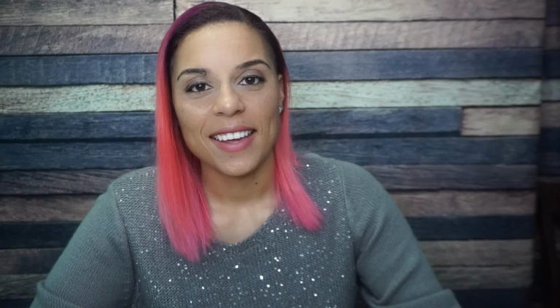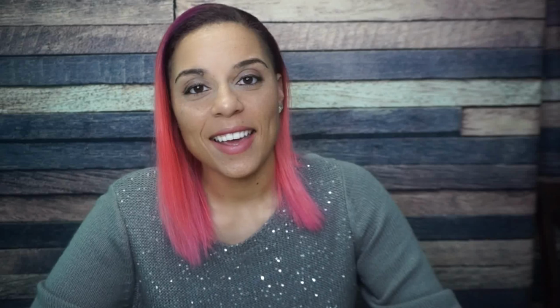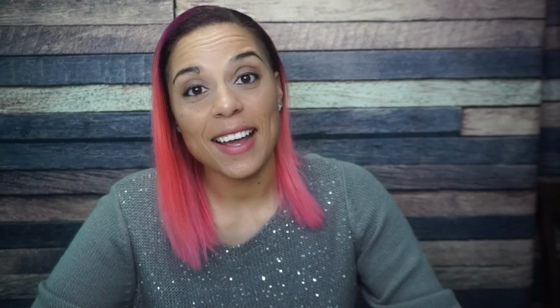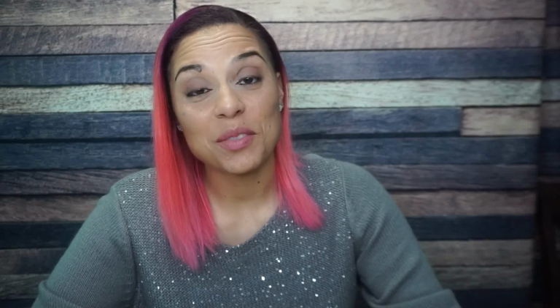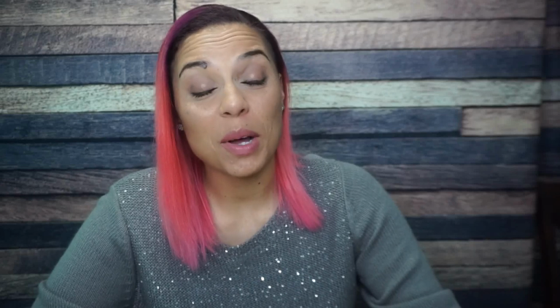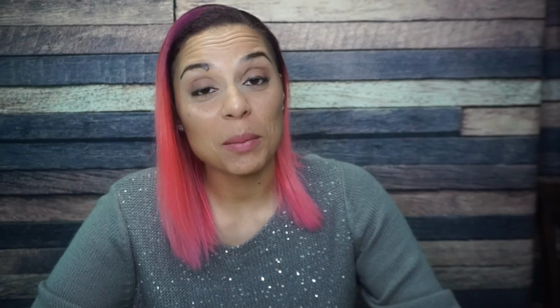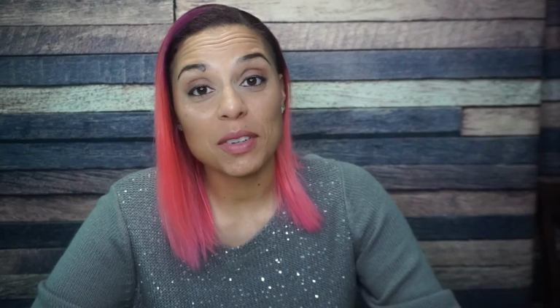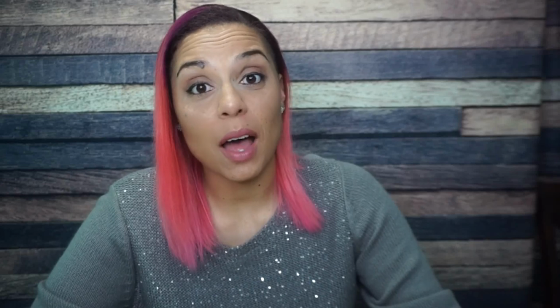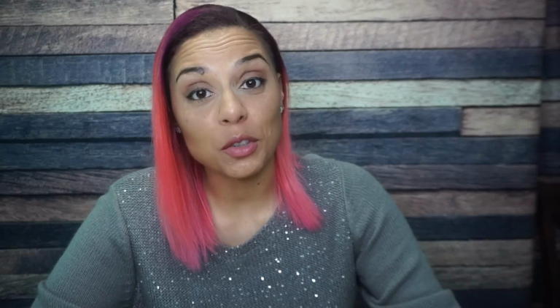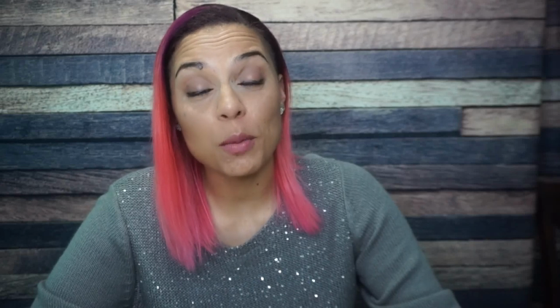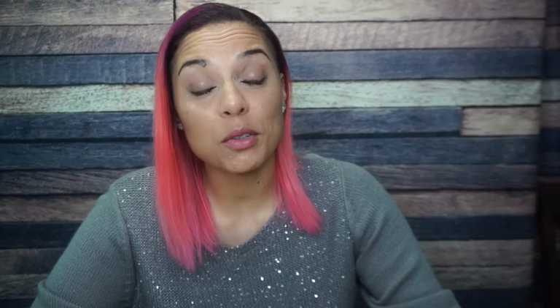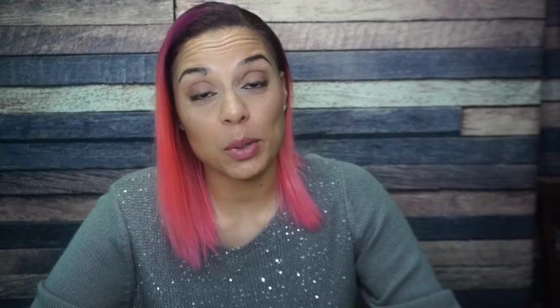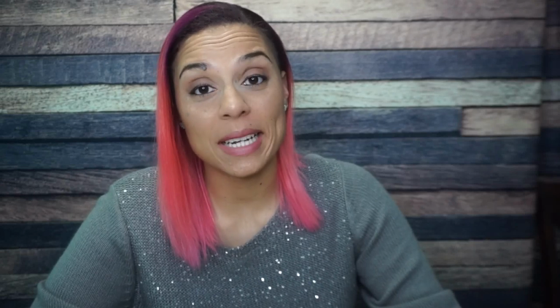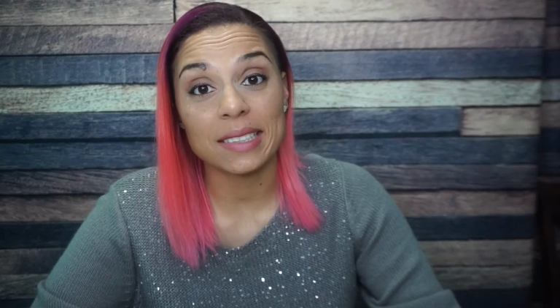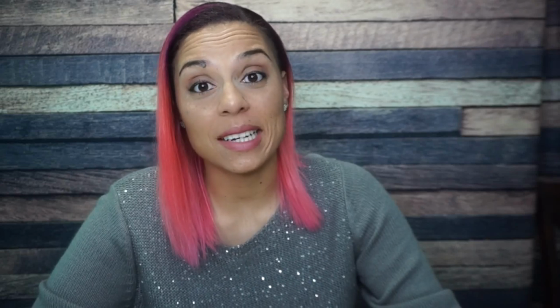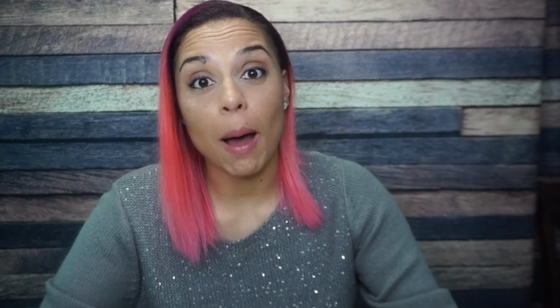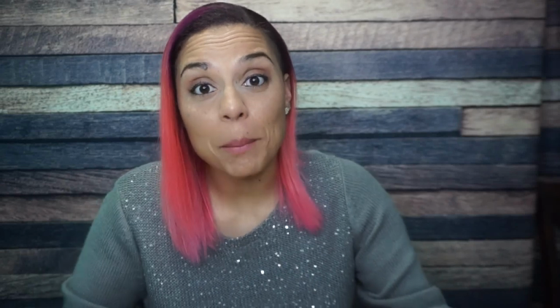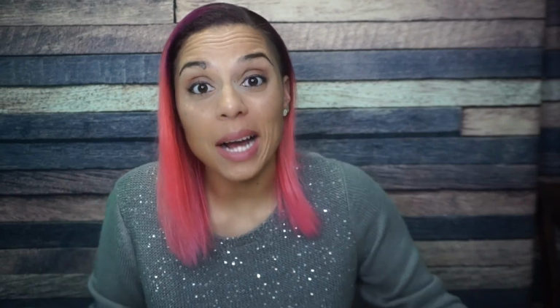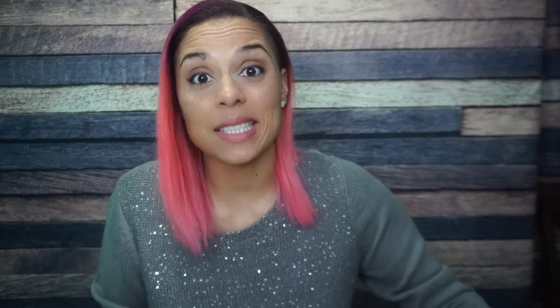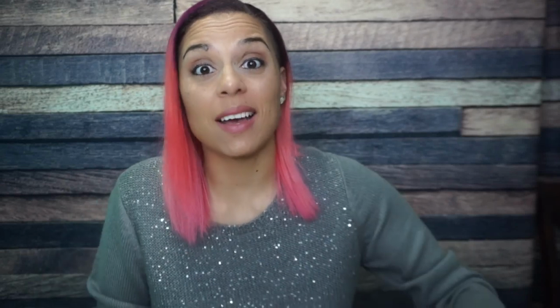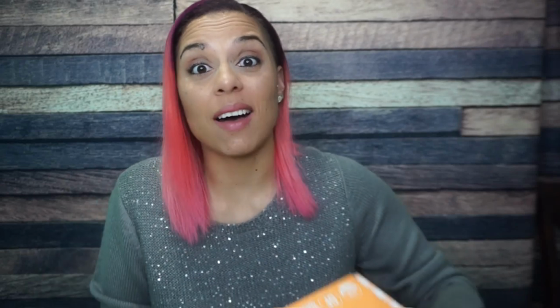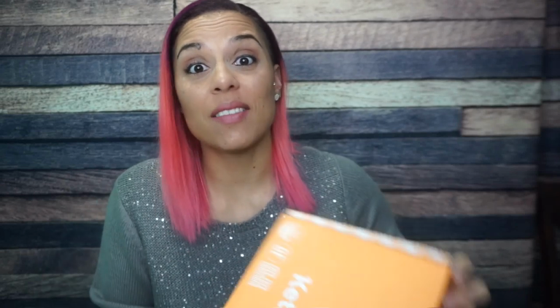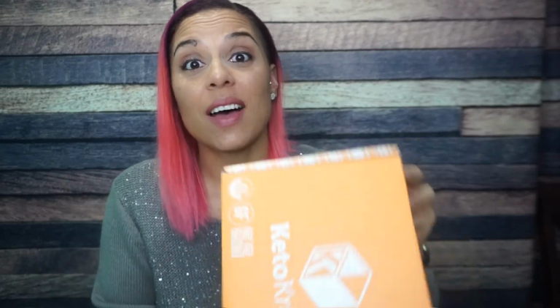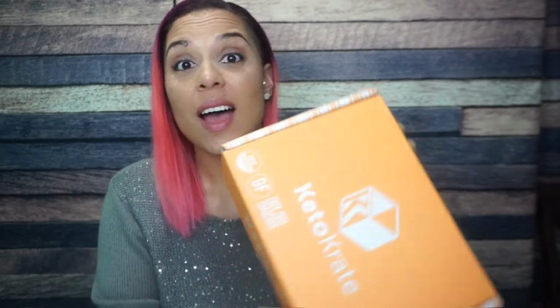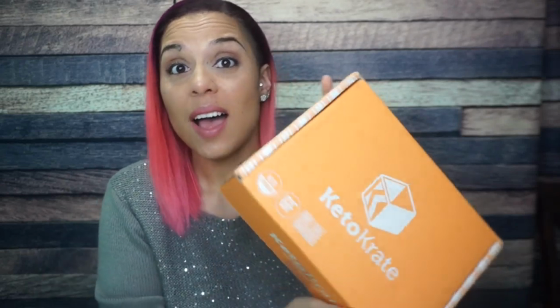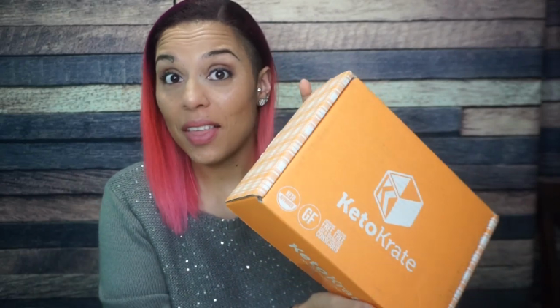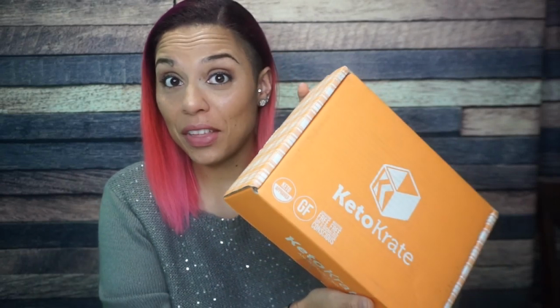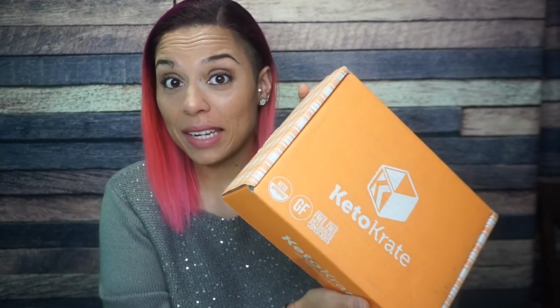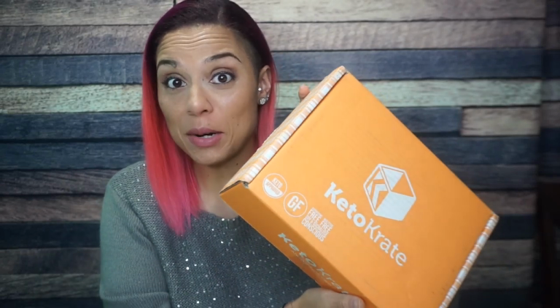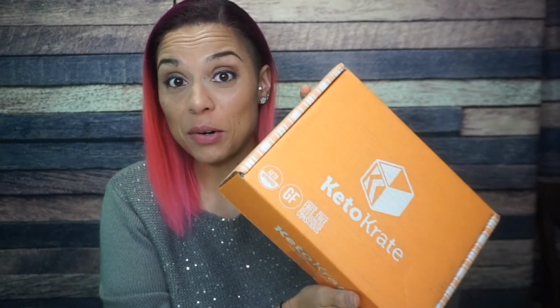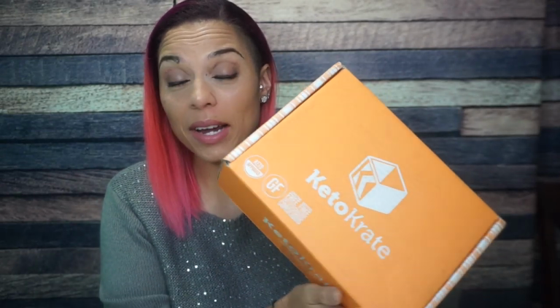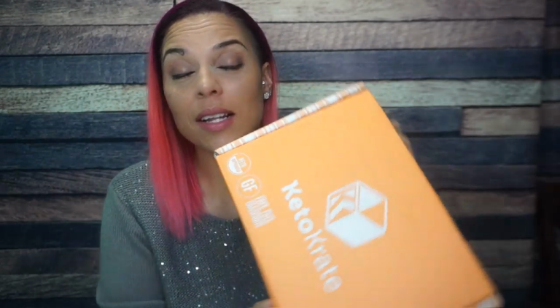Hey guys, welcome to the October 2019 unboxing of the Keto Crate.